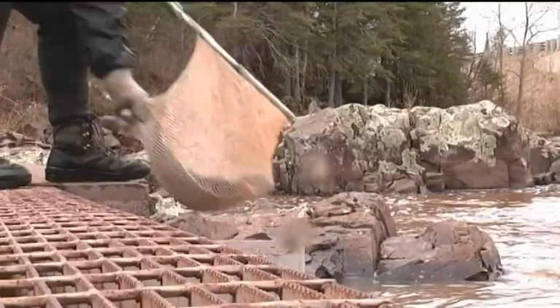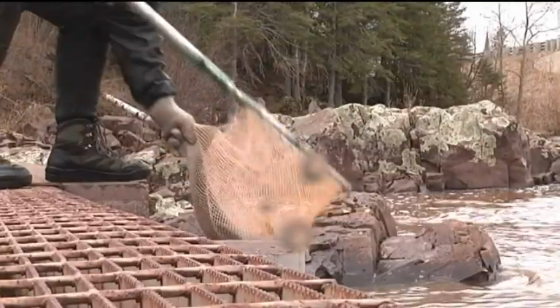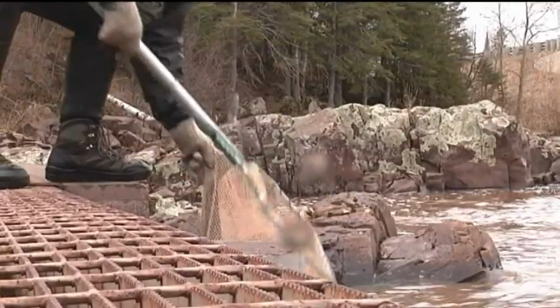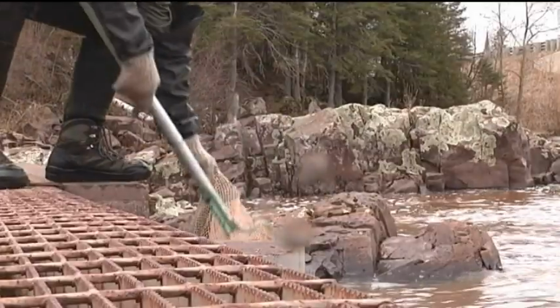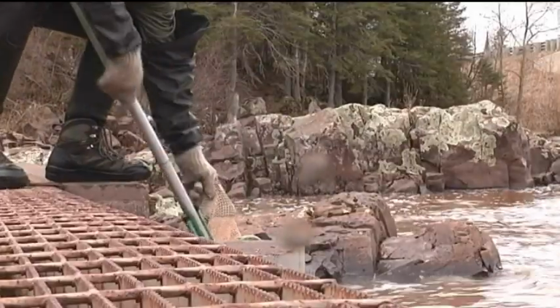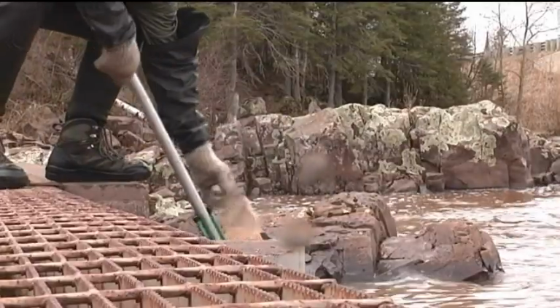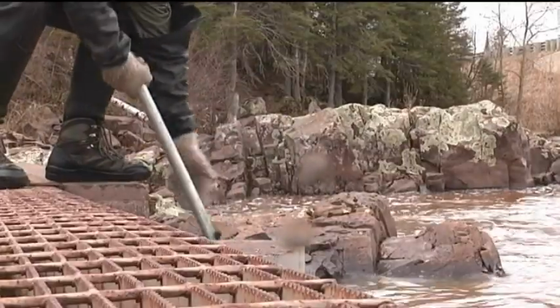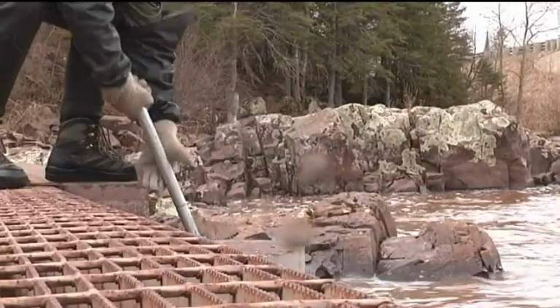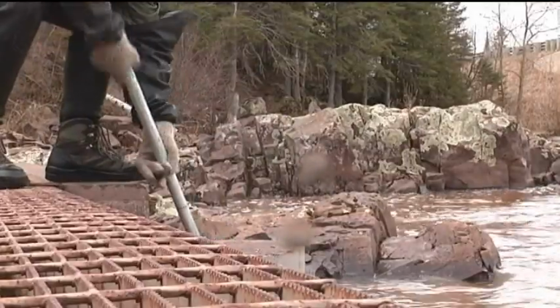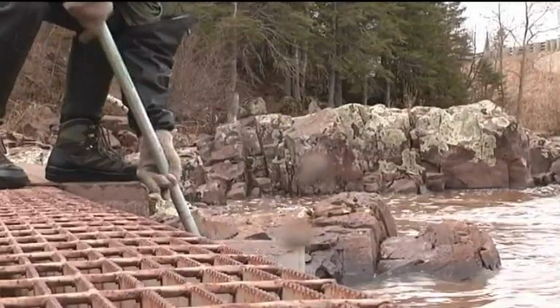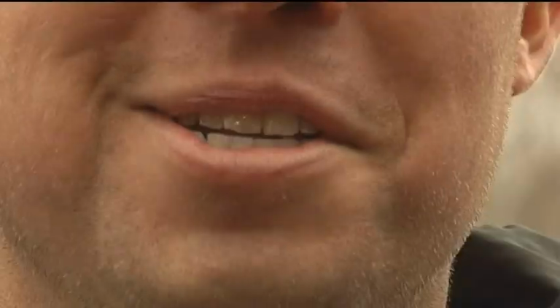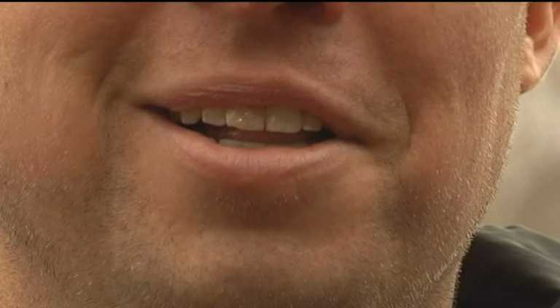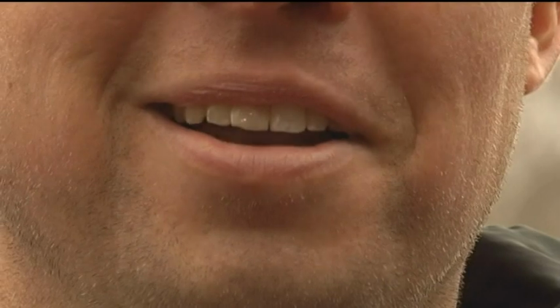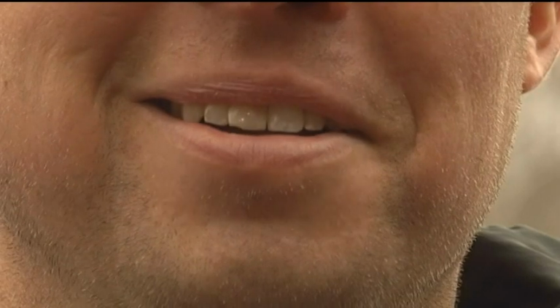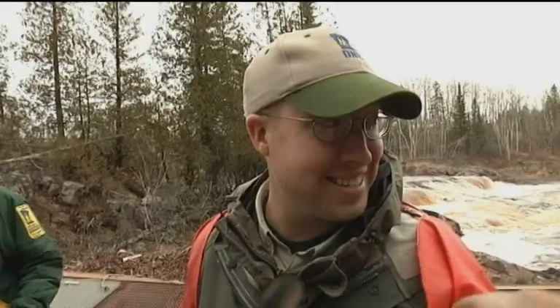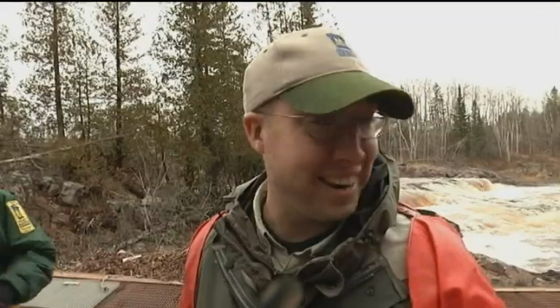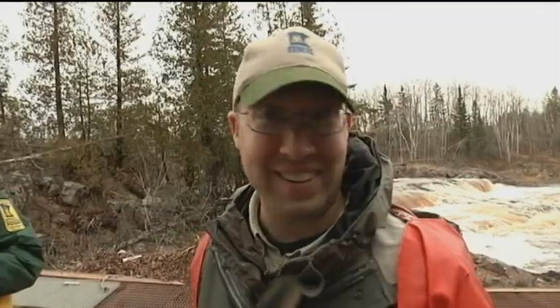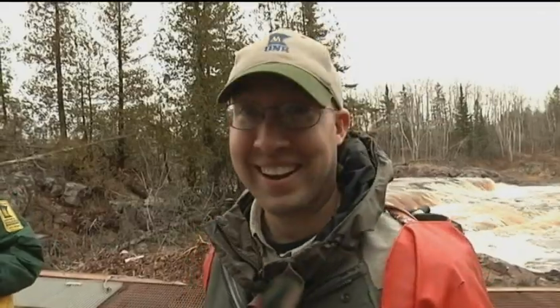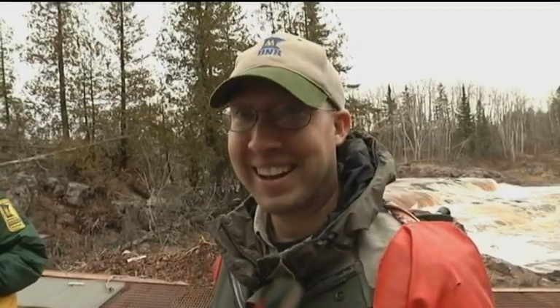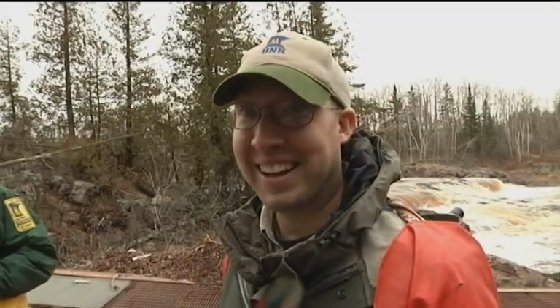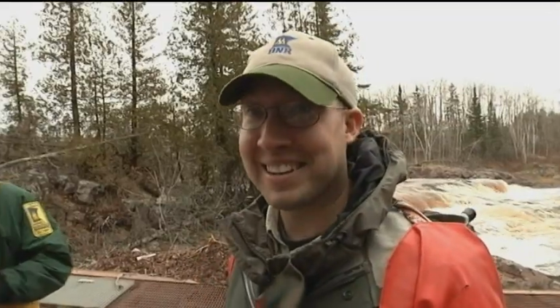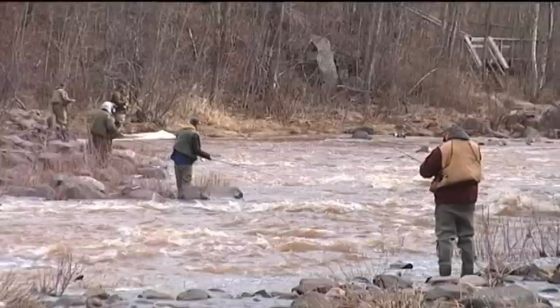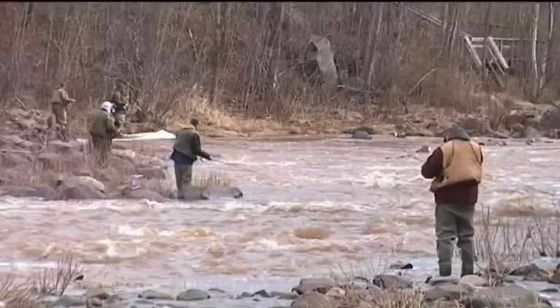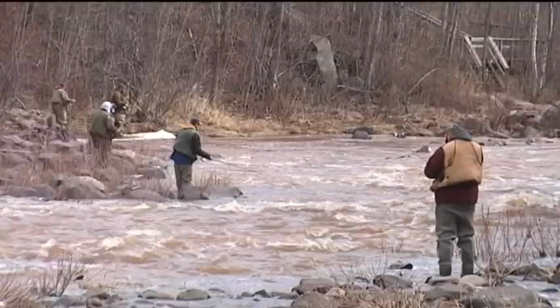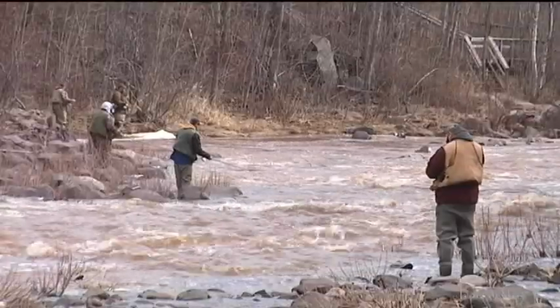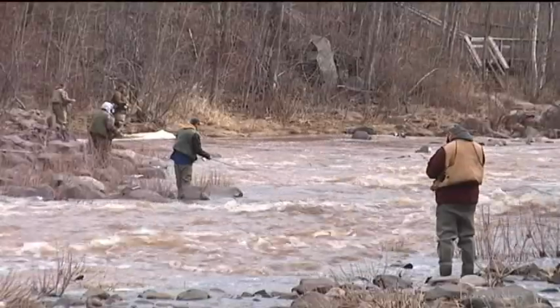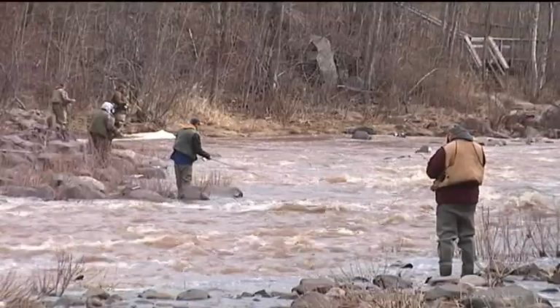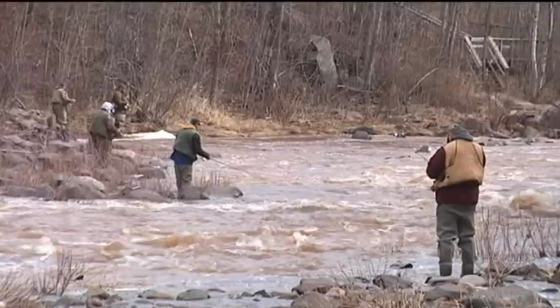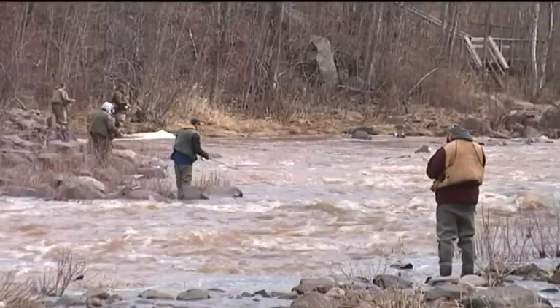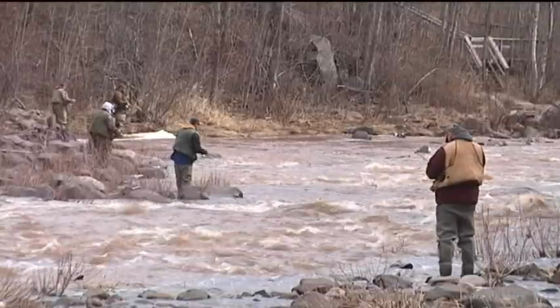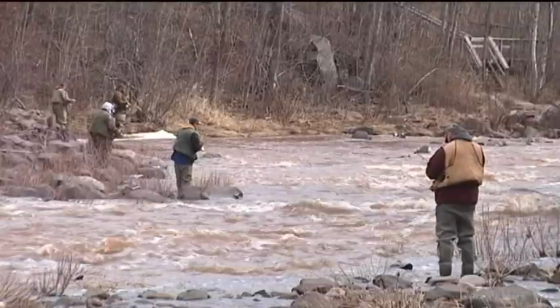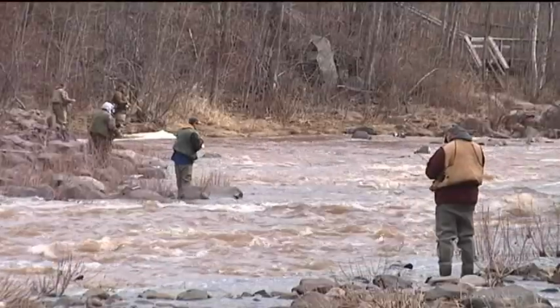Off they go to make more steelhead. From the Knife River, I'm Matt Standel for the Northlands News Center.